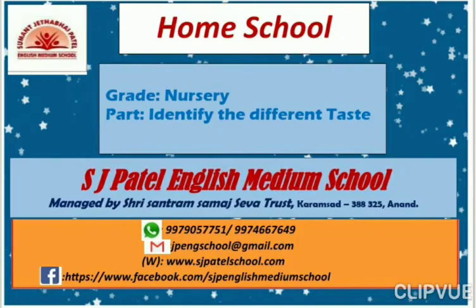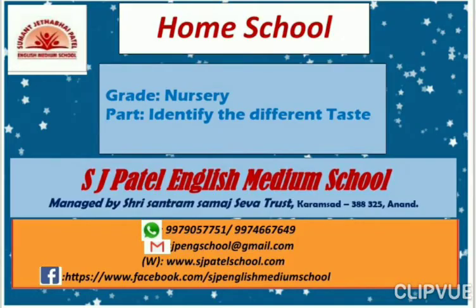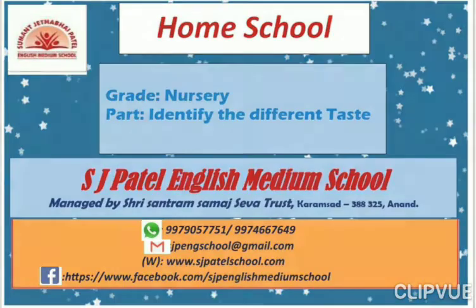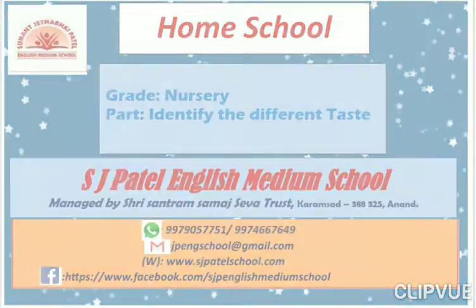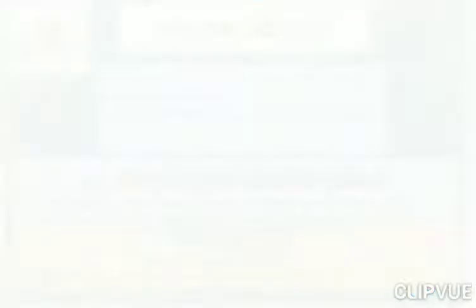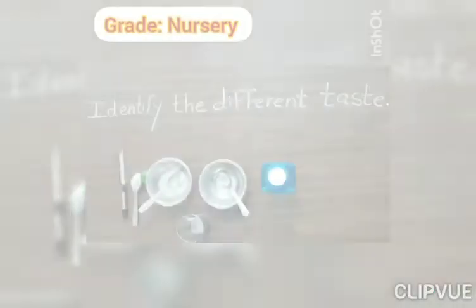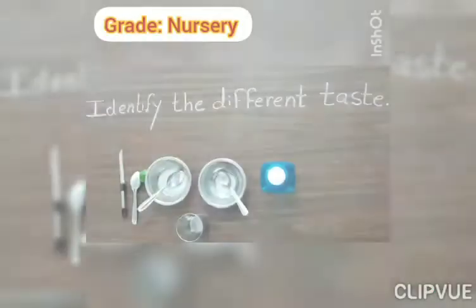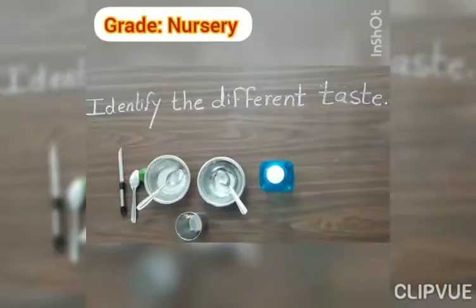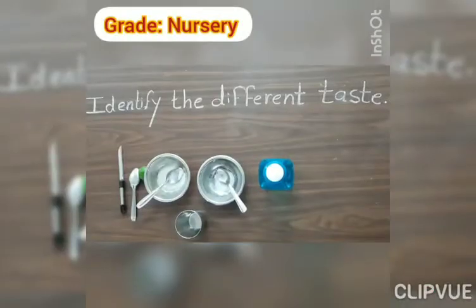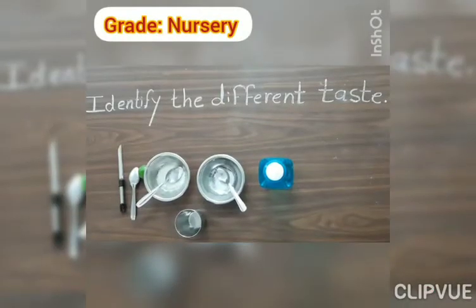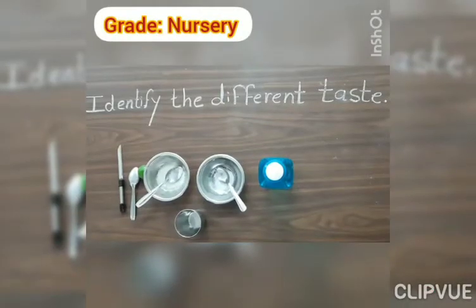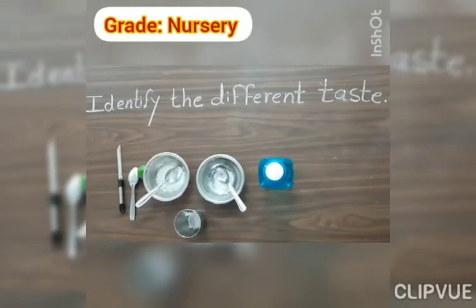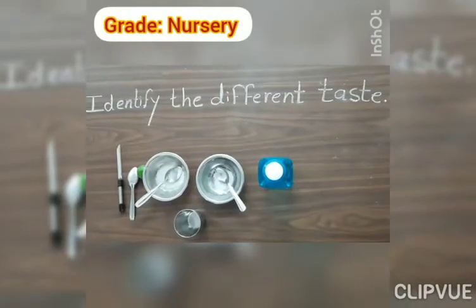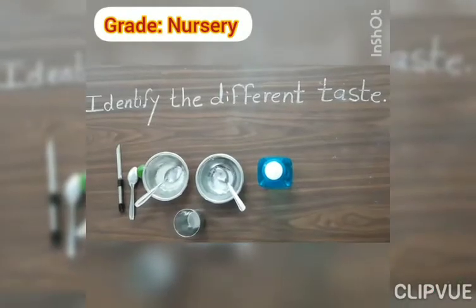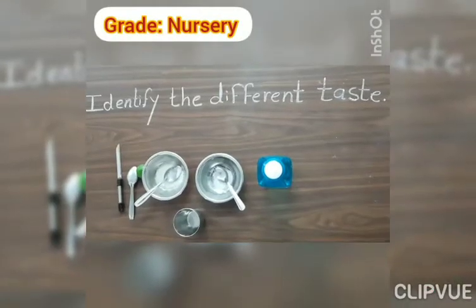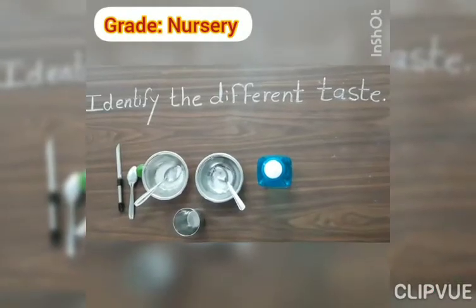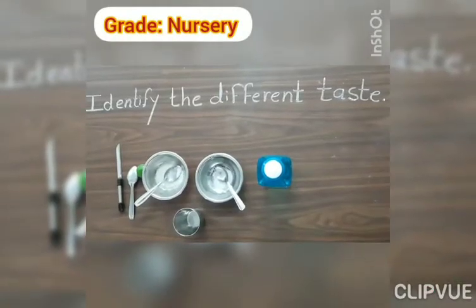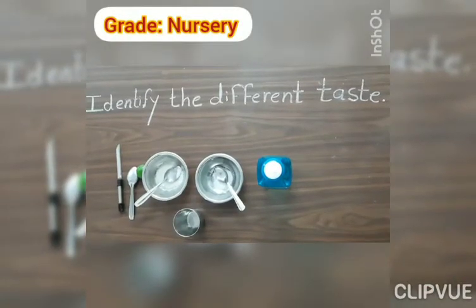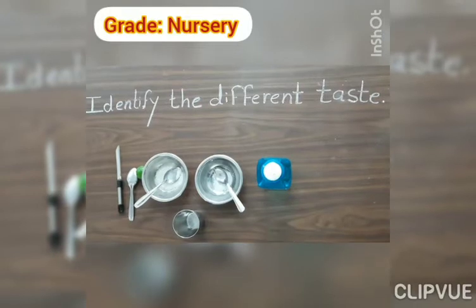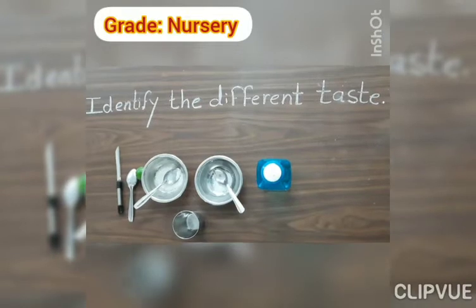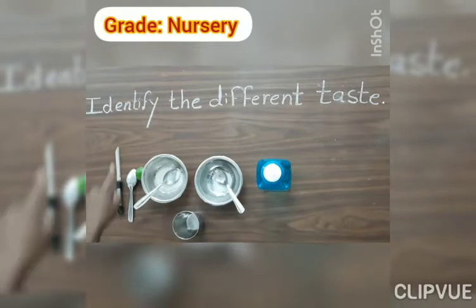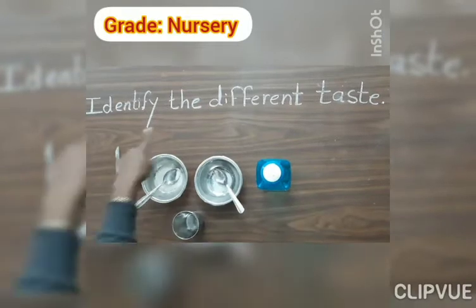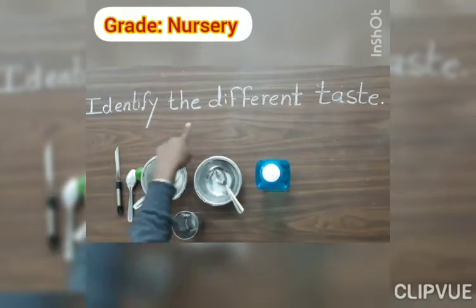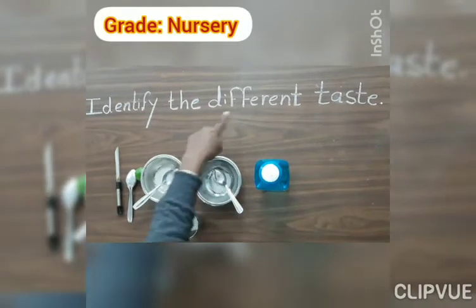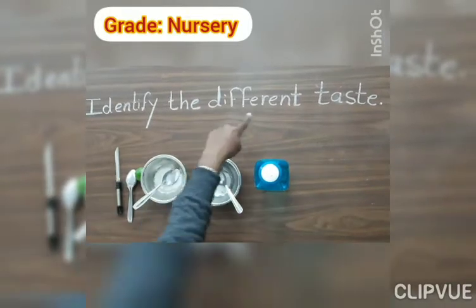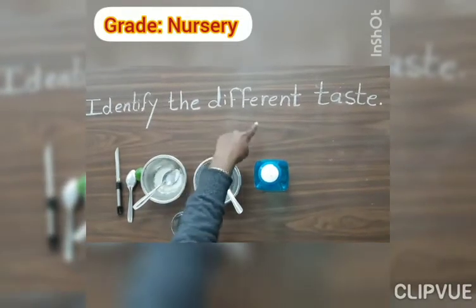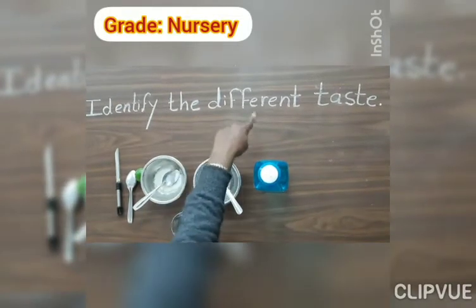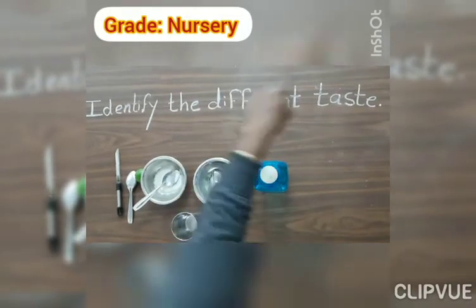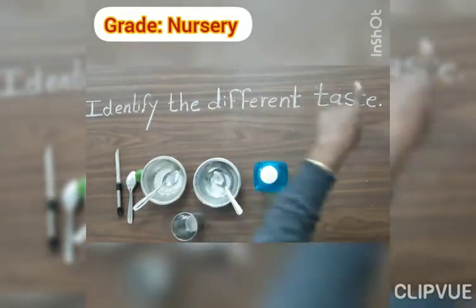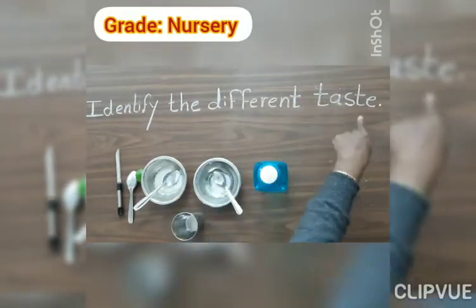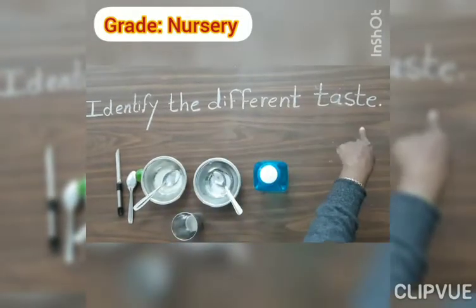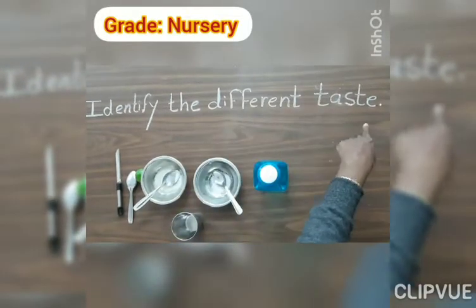Today we do one practical. Identify the different taste.